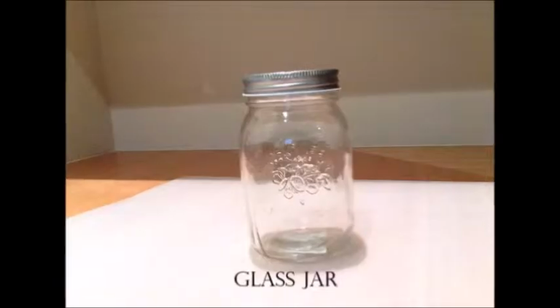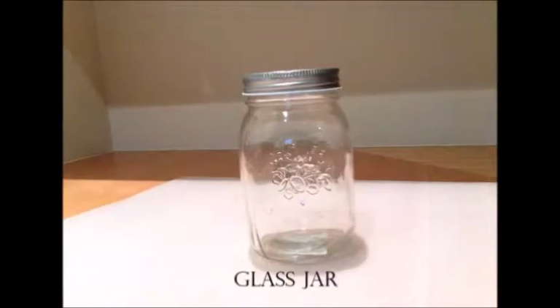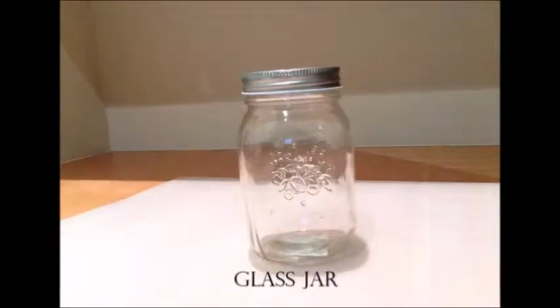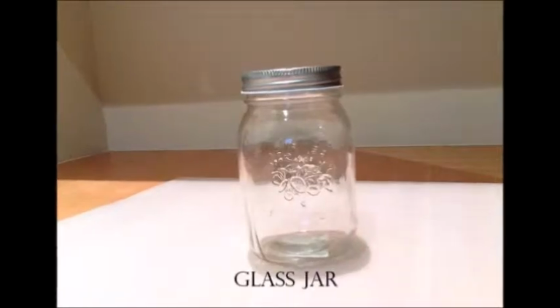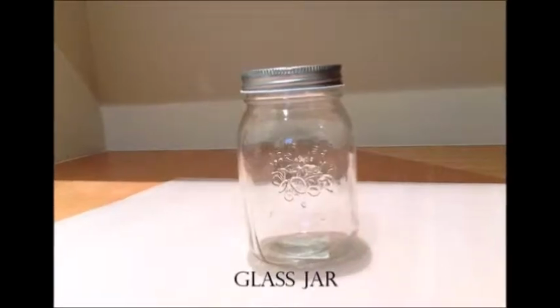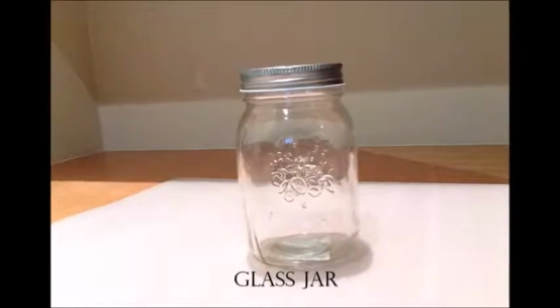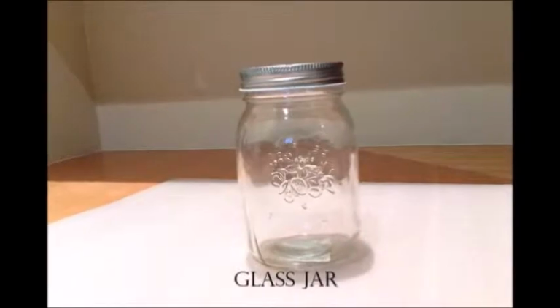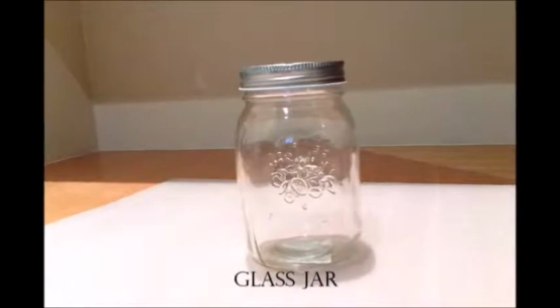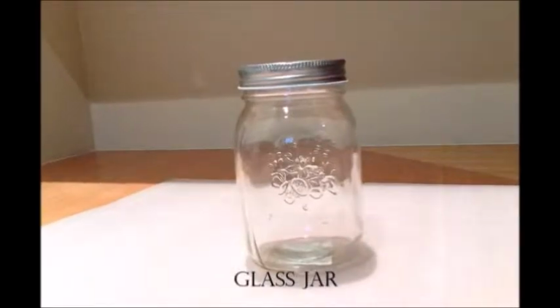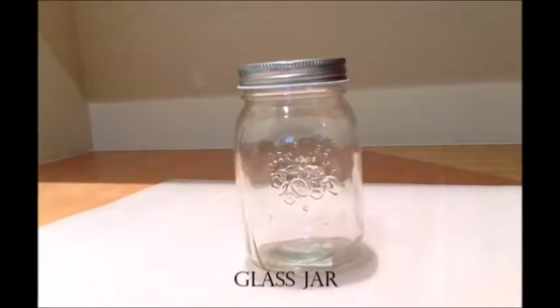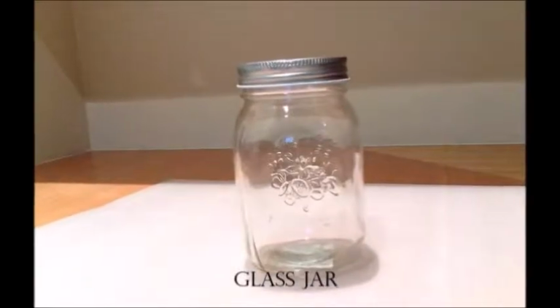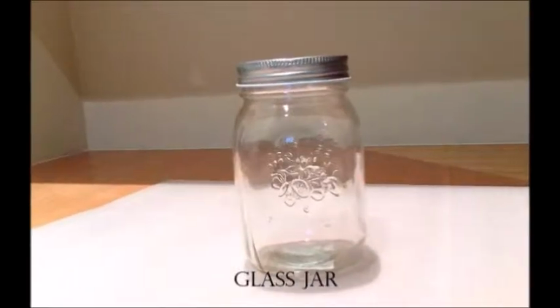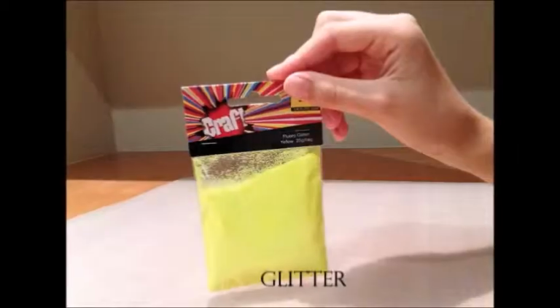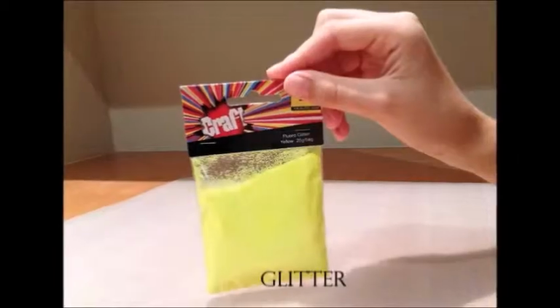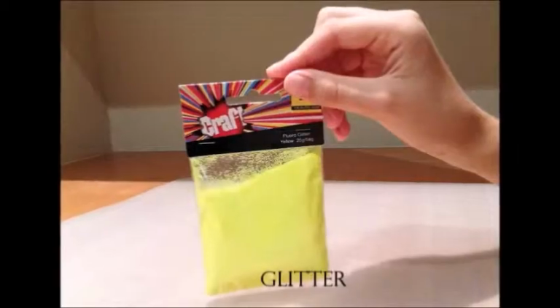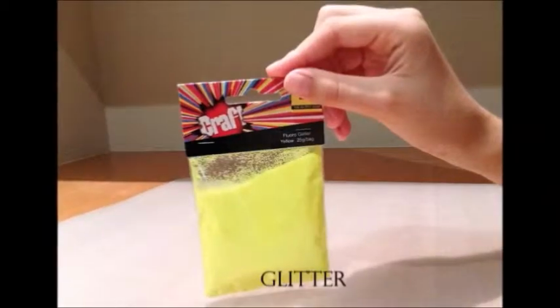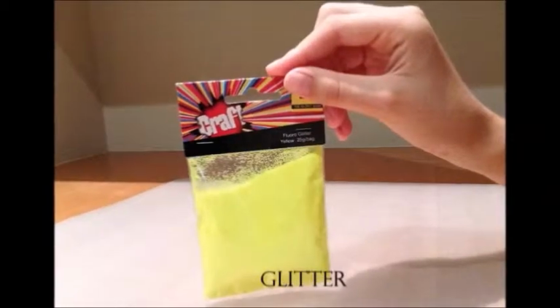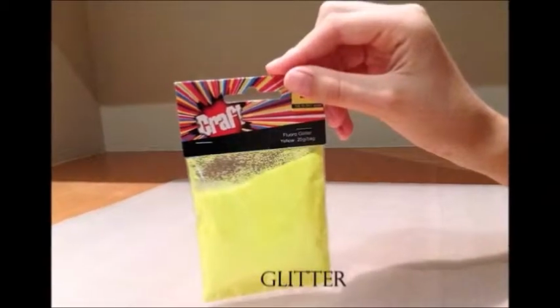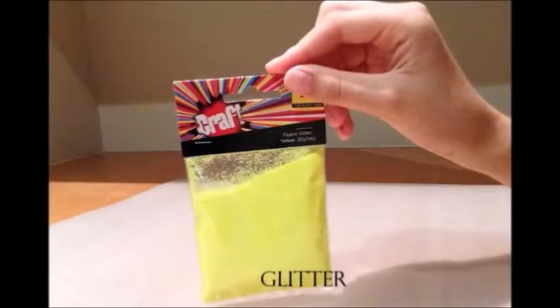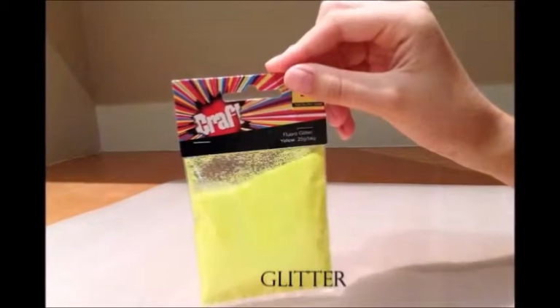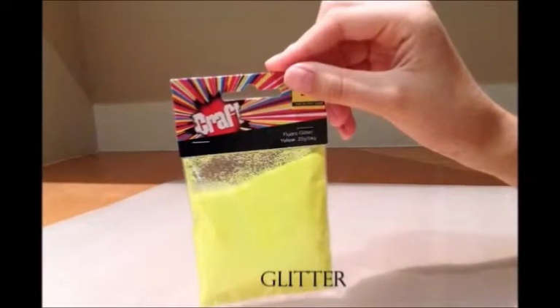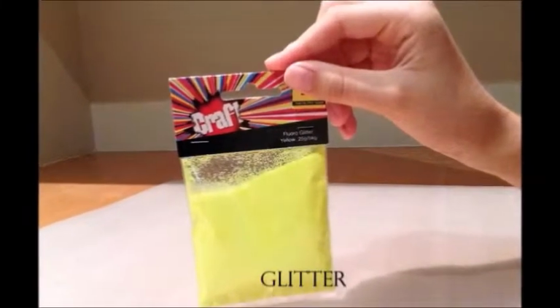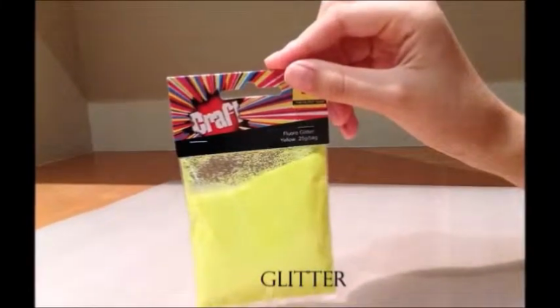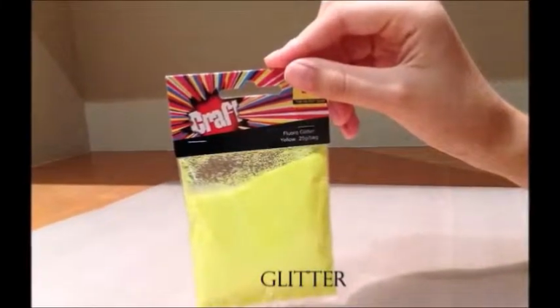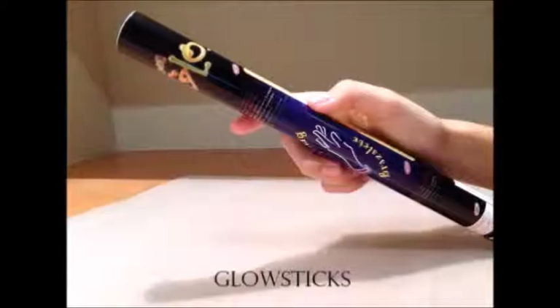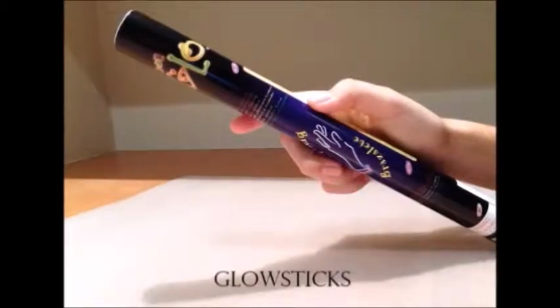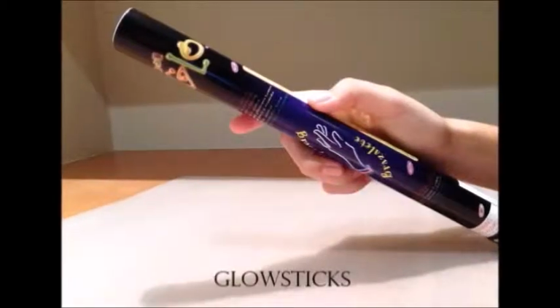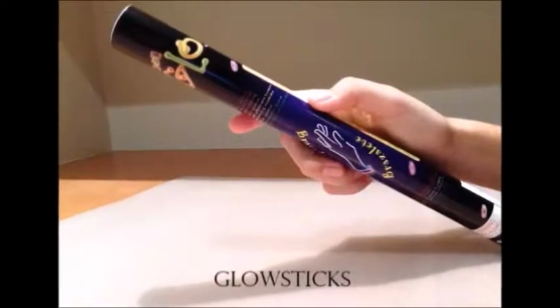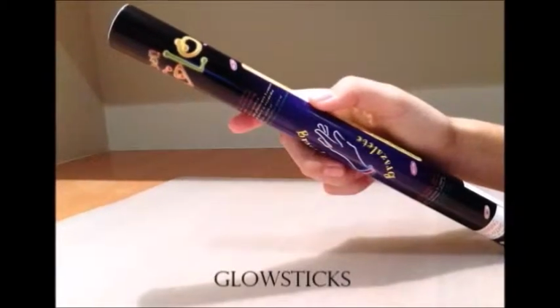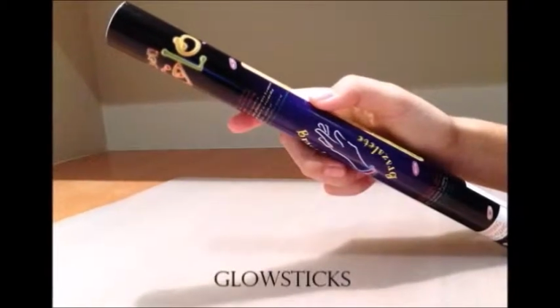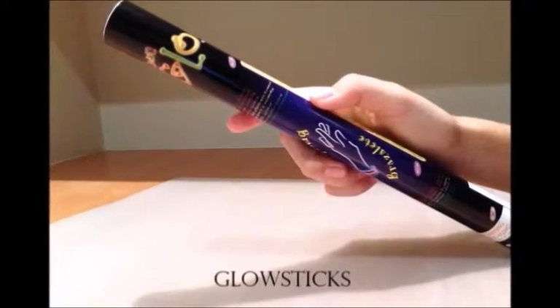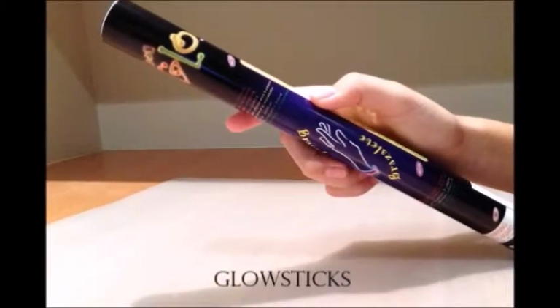The things you'll need for this DIY is a glass jar, glitter, and some glow sticks.